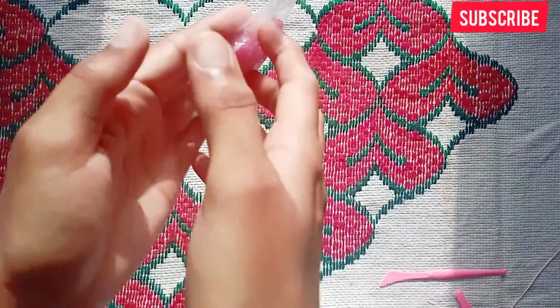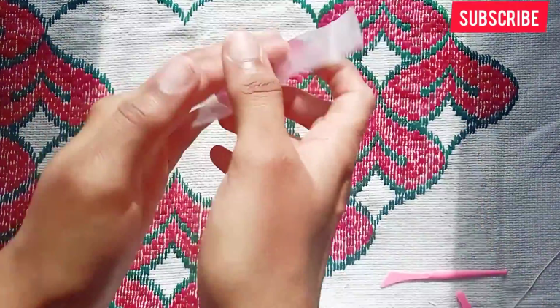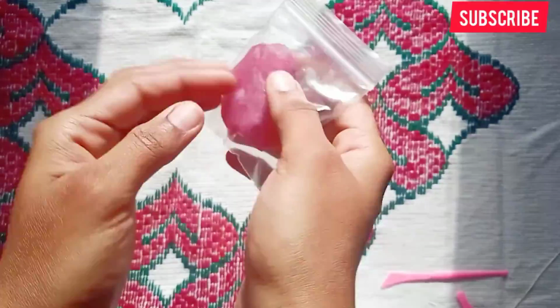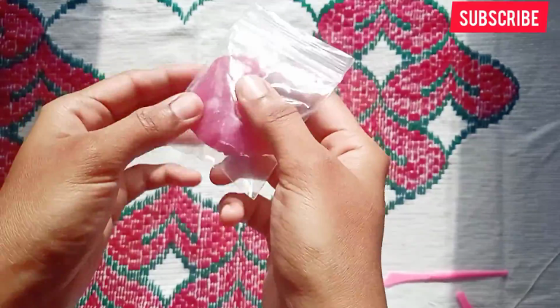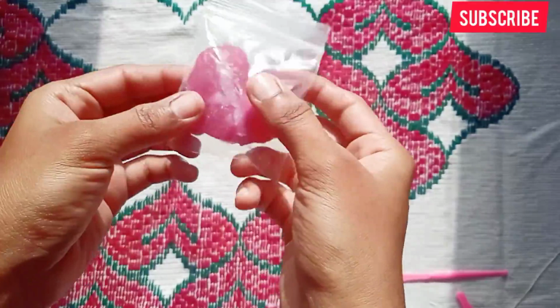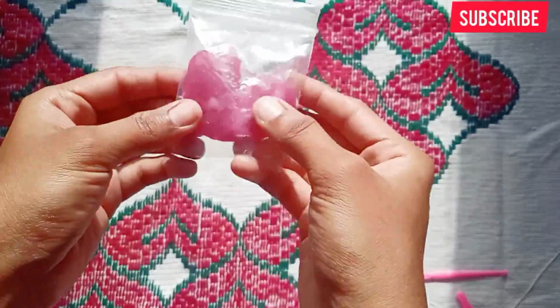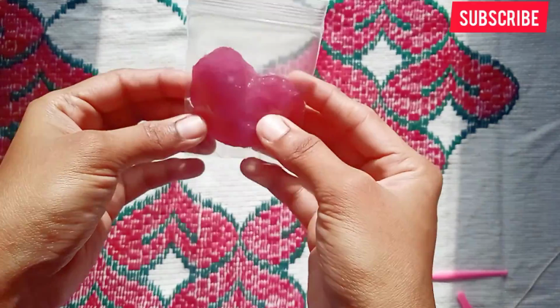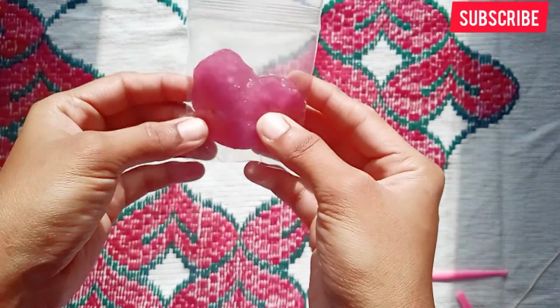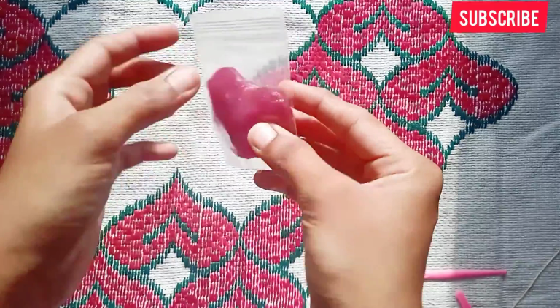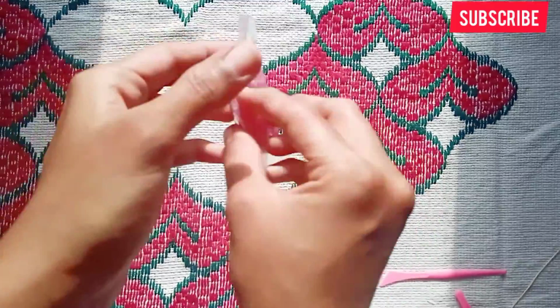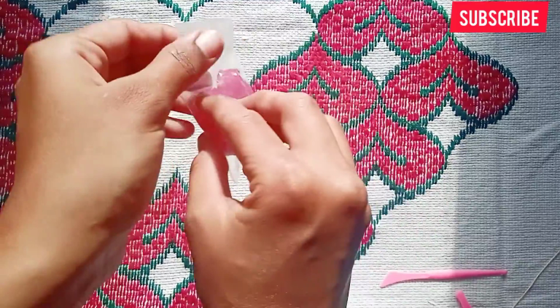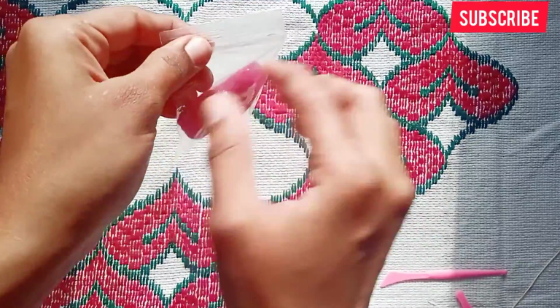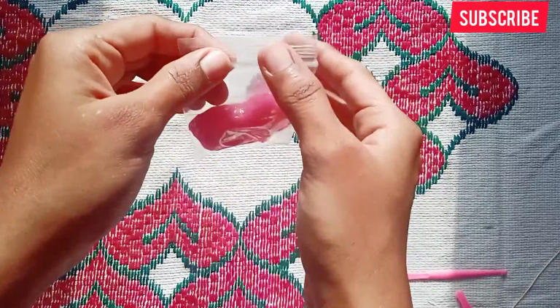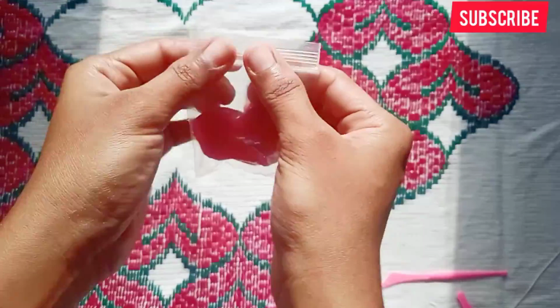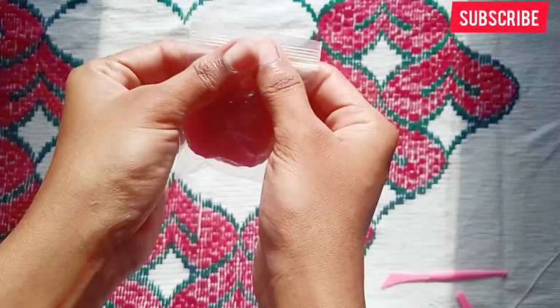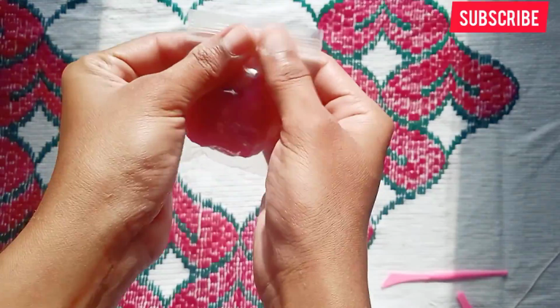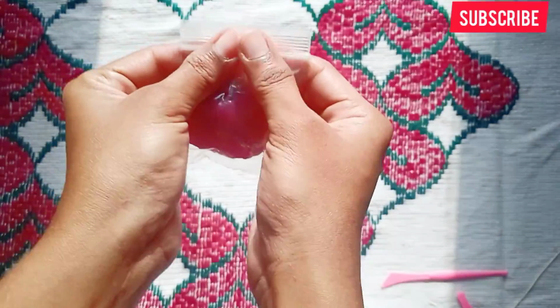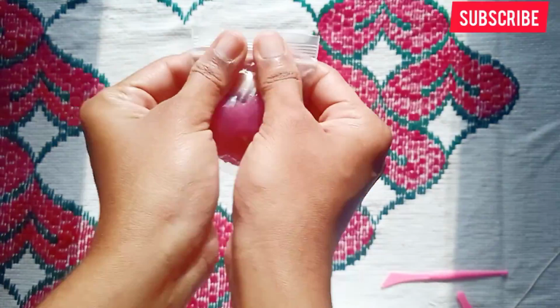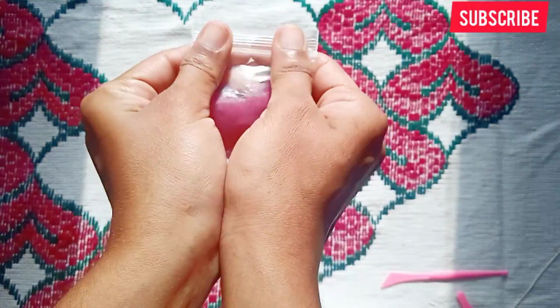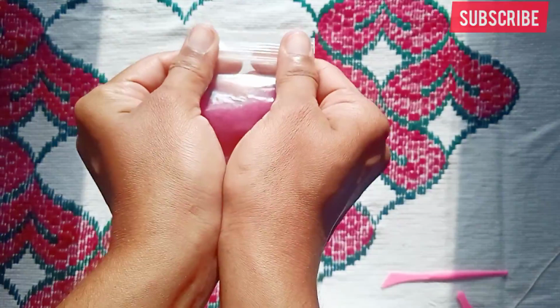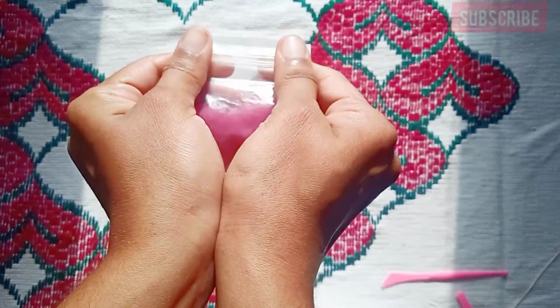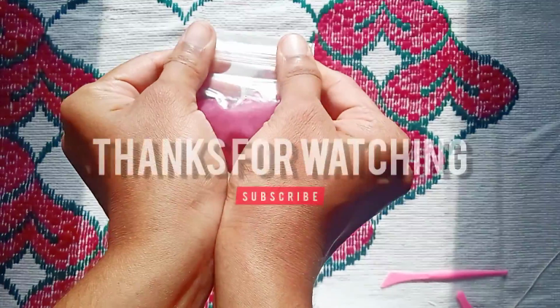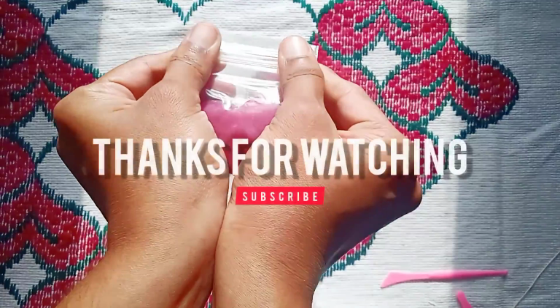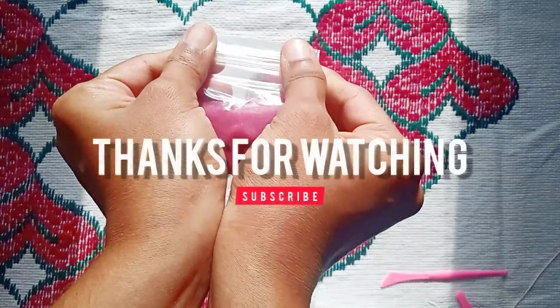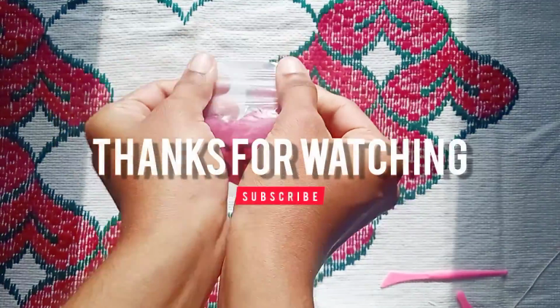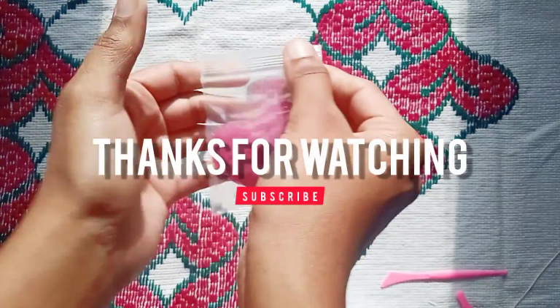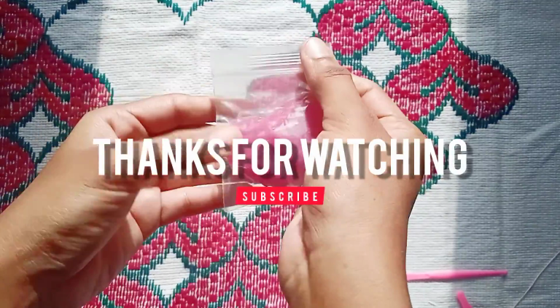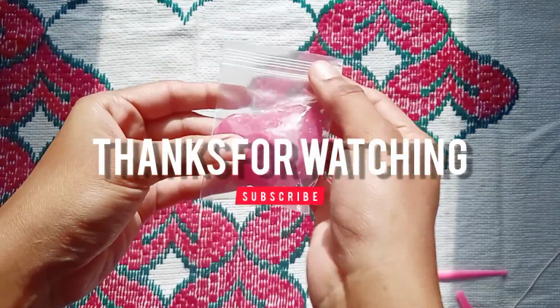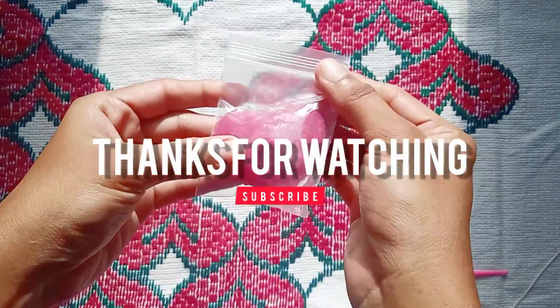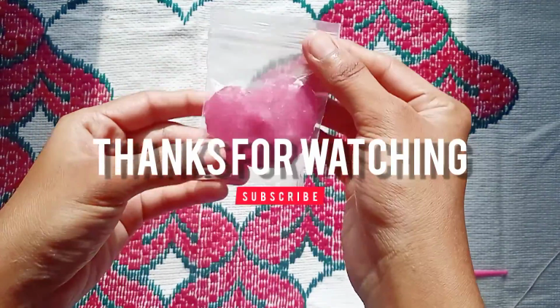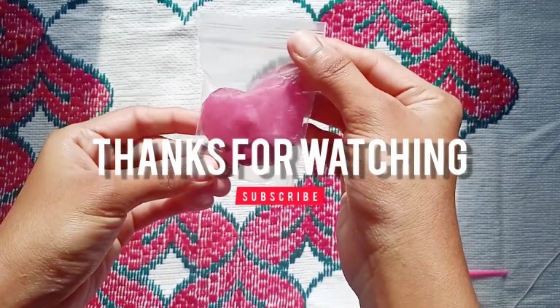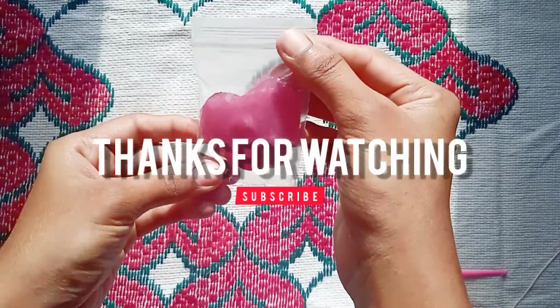You can save it in a zip lock packet — it's useful. I will finish this video, thank you guys.